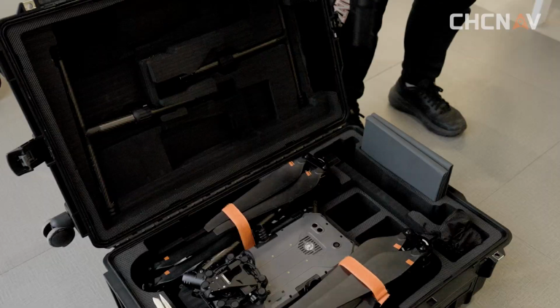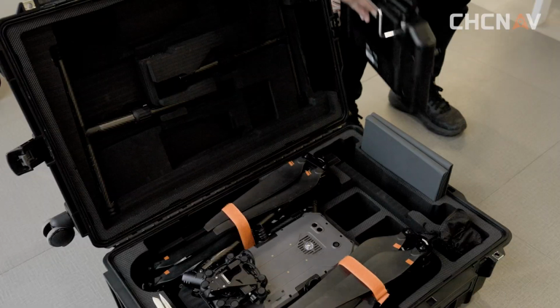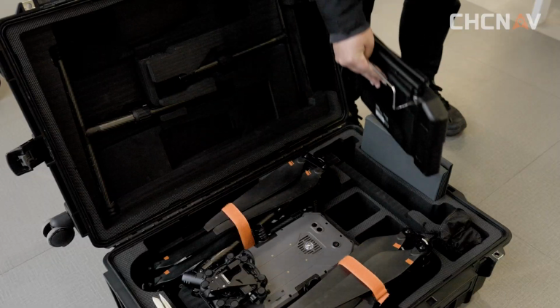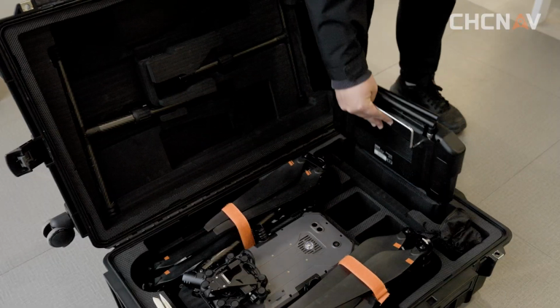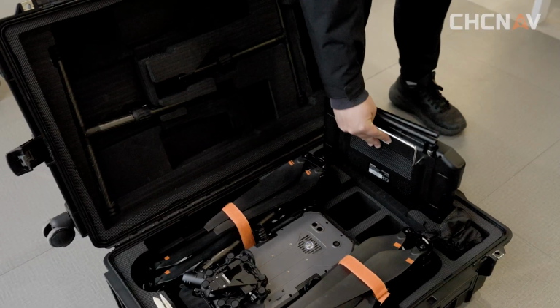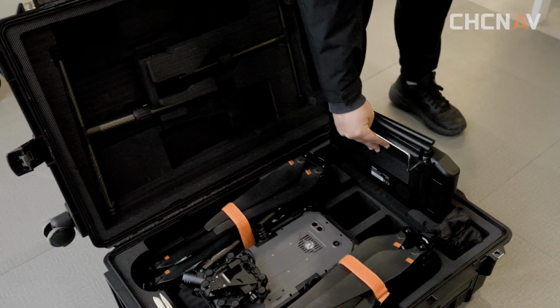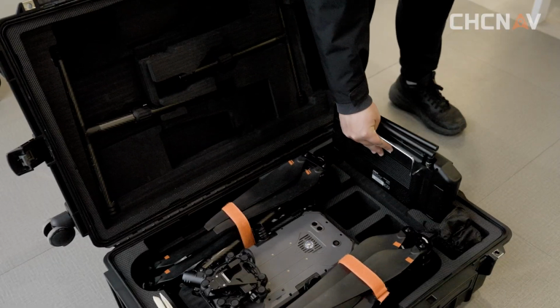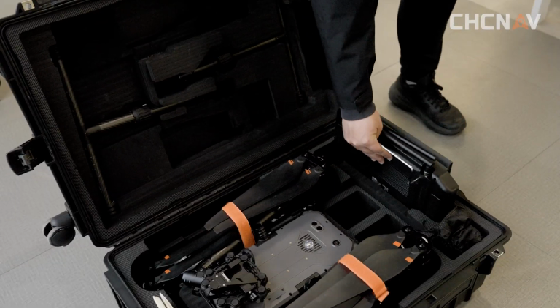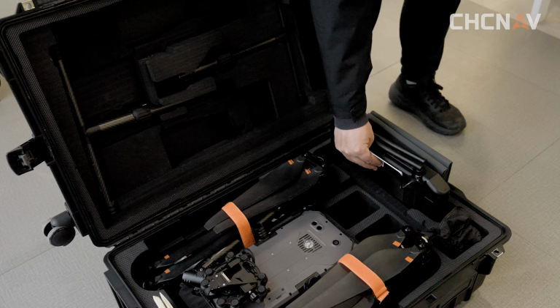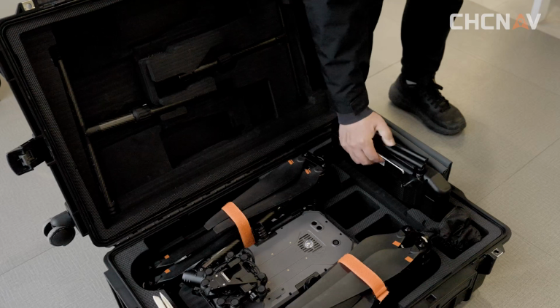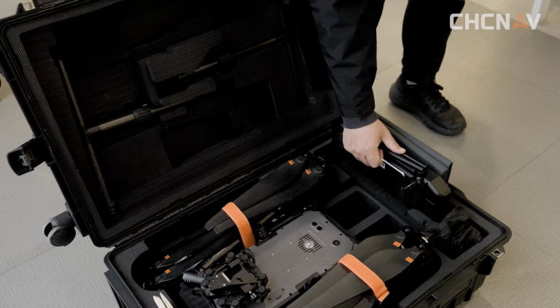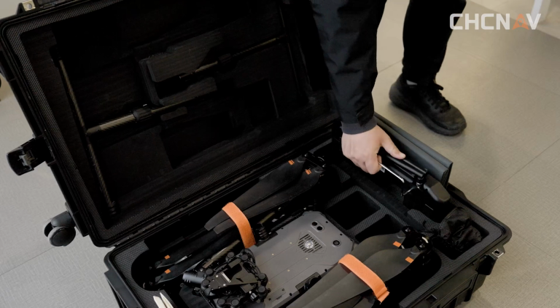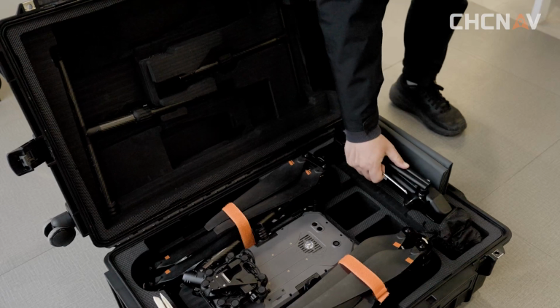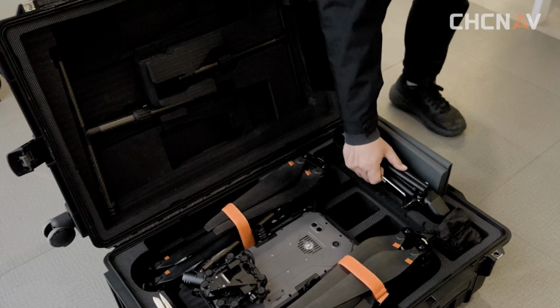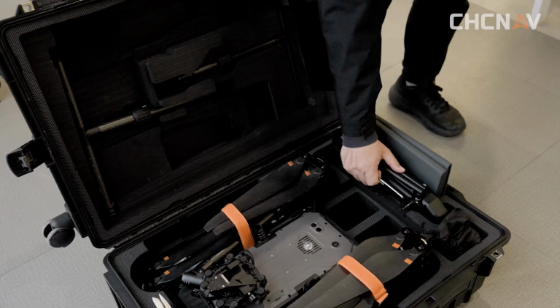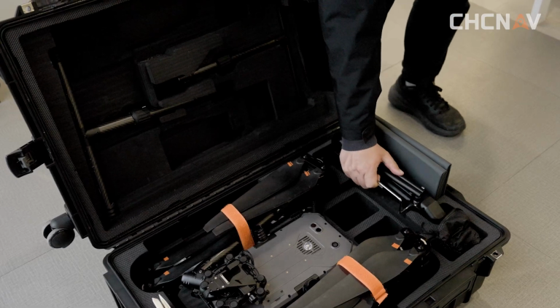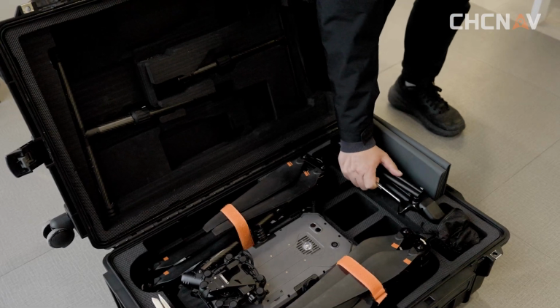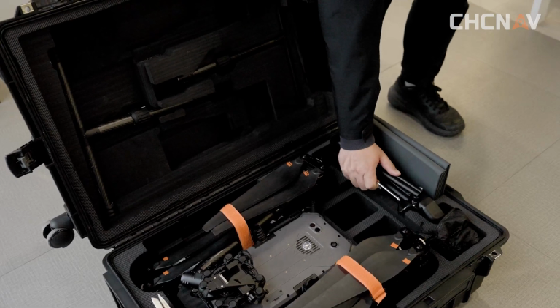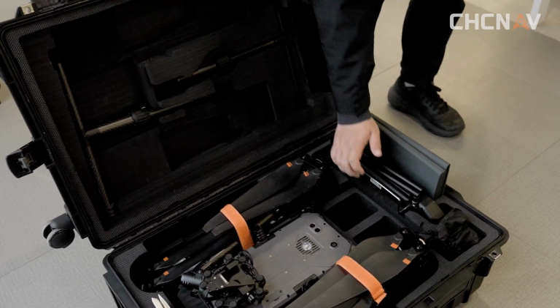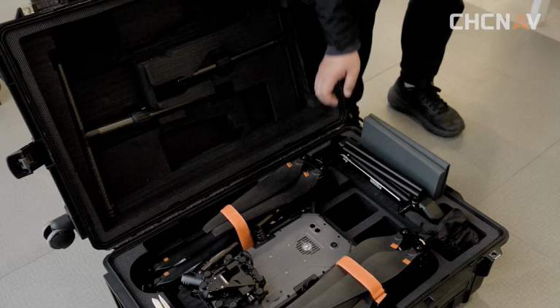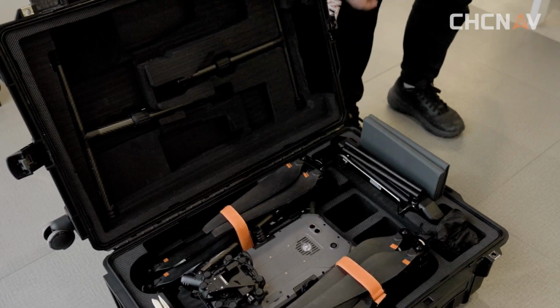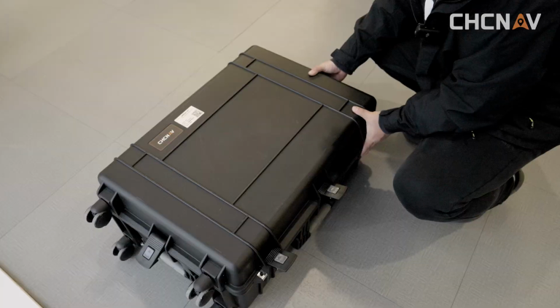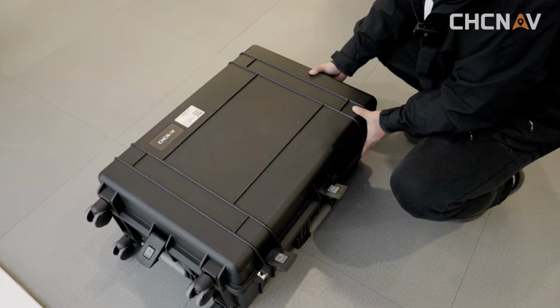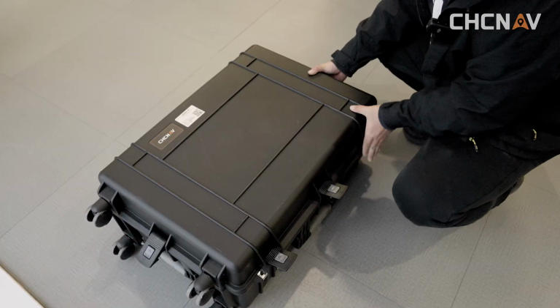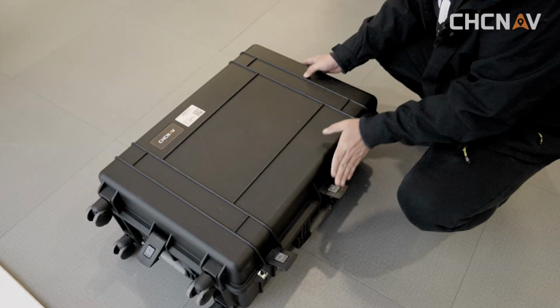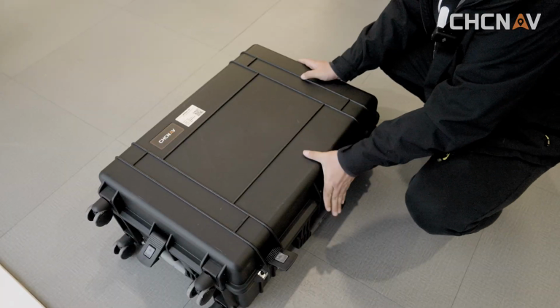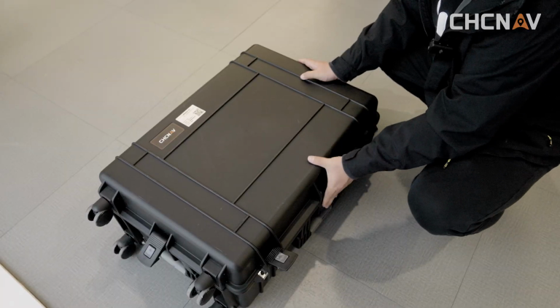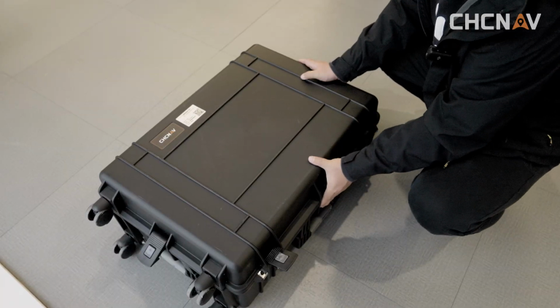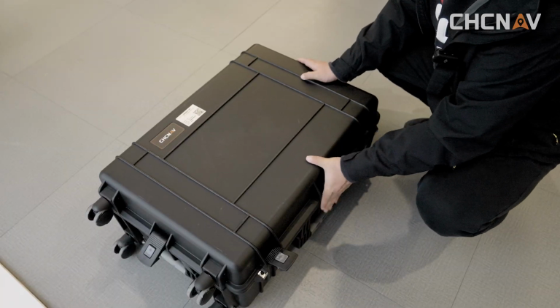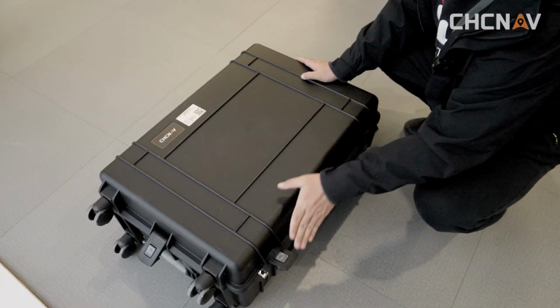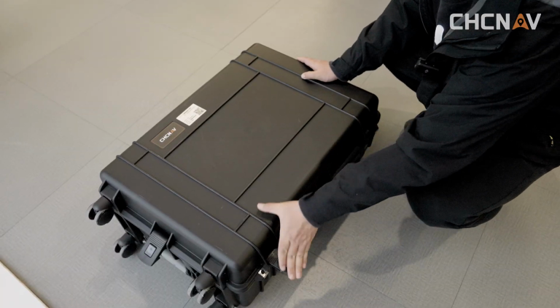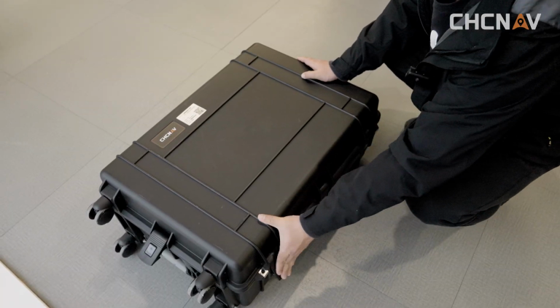Put the remote control into the equipment box. The aircraft storage is complete.